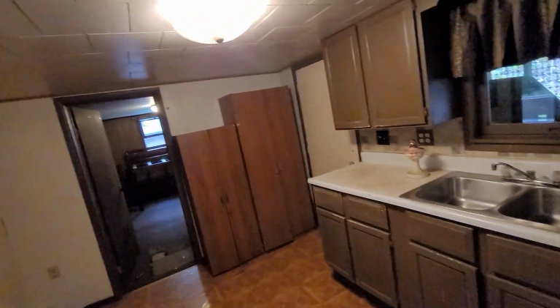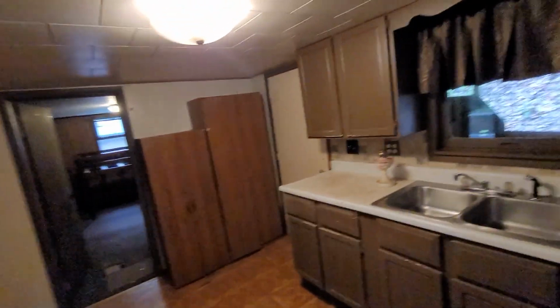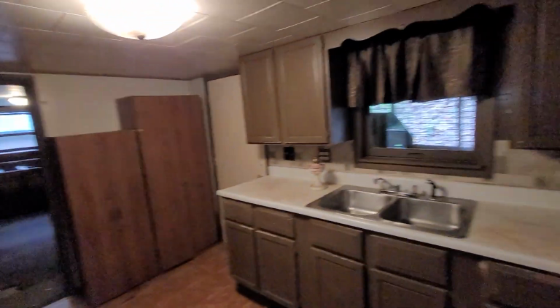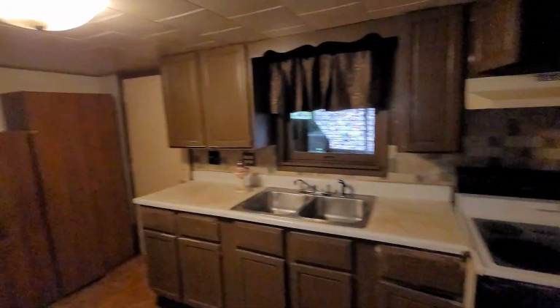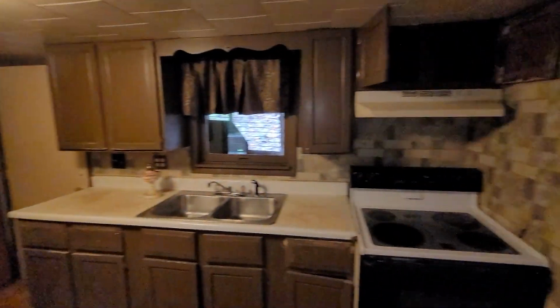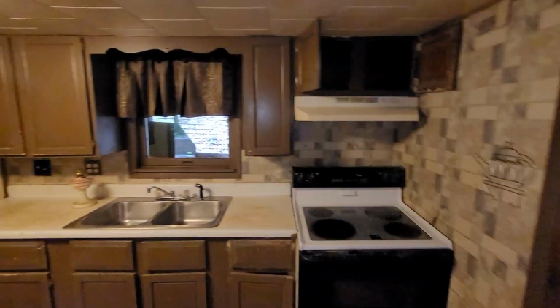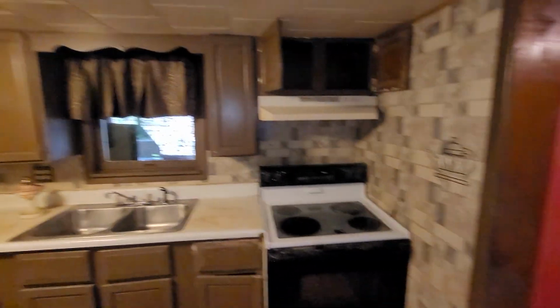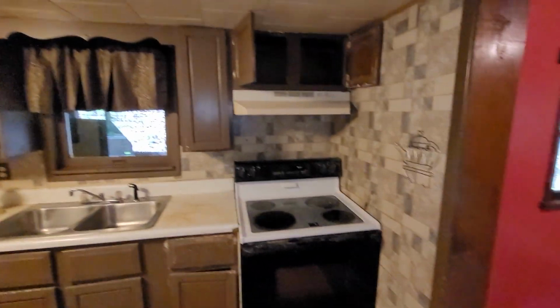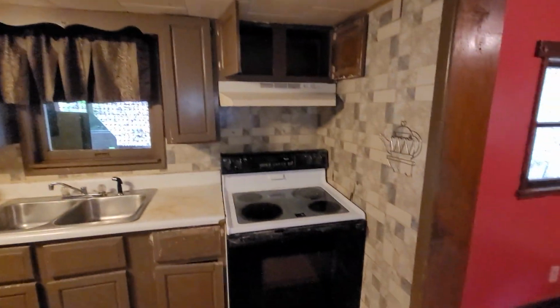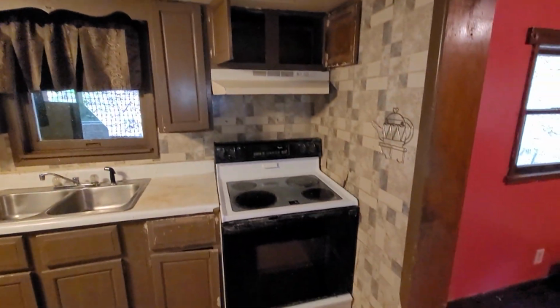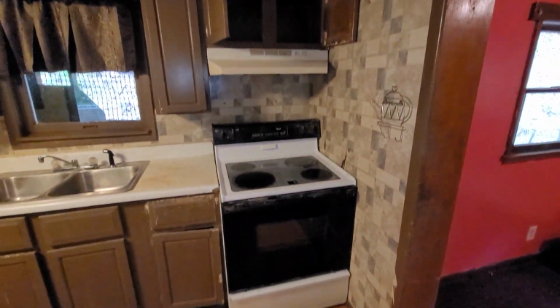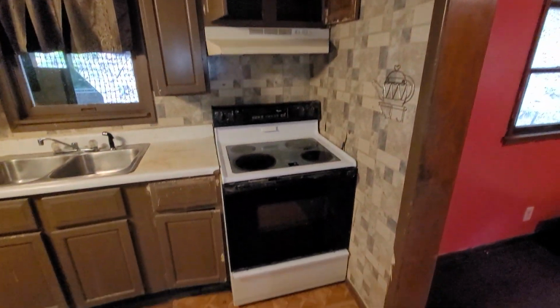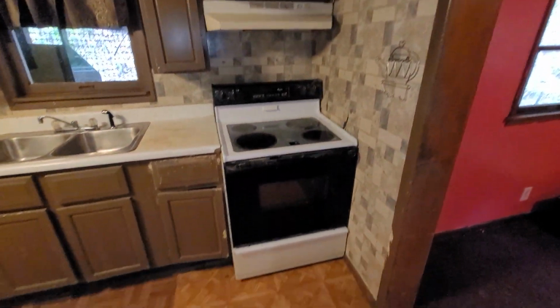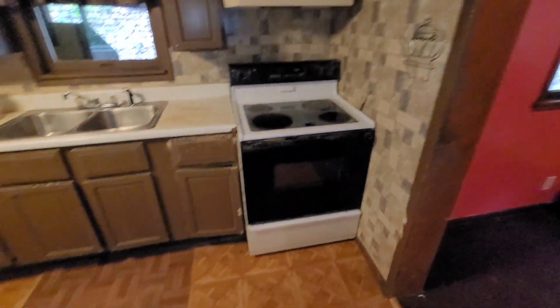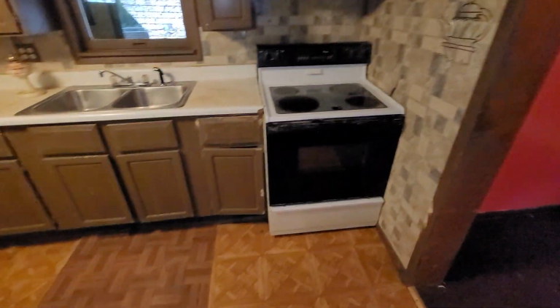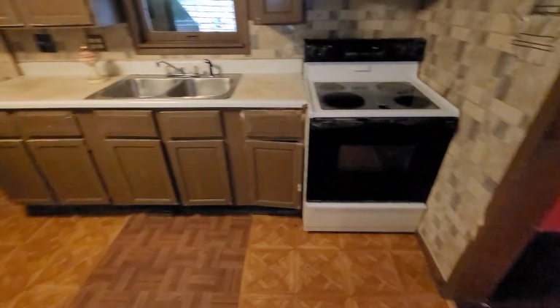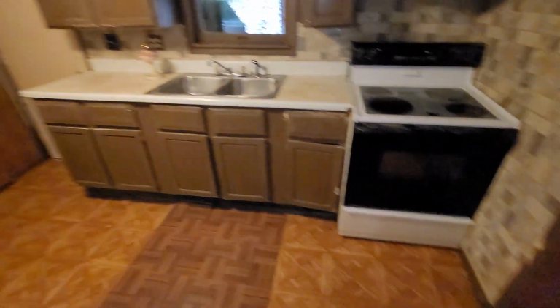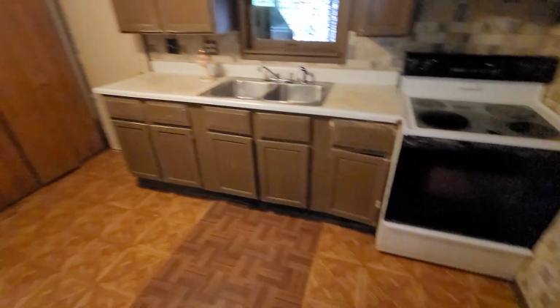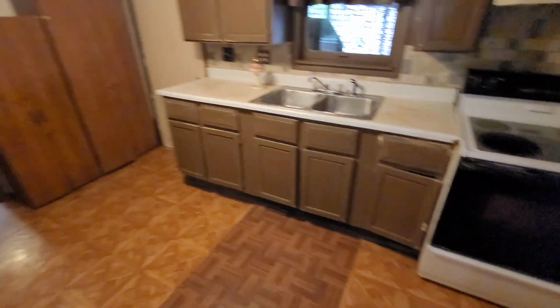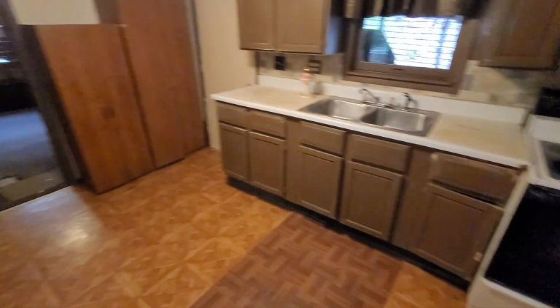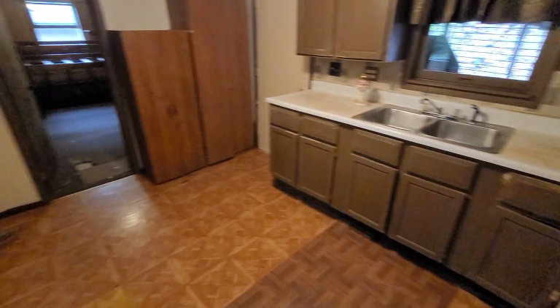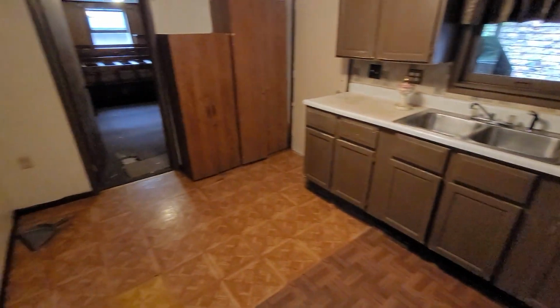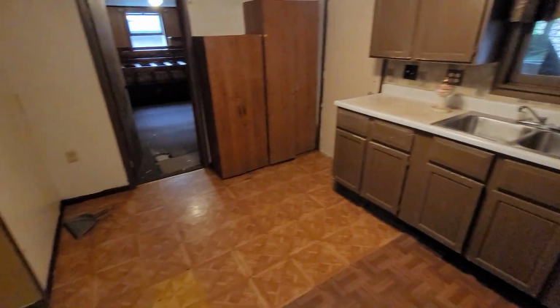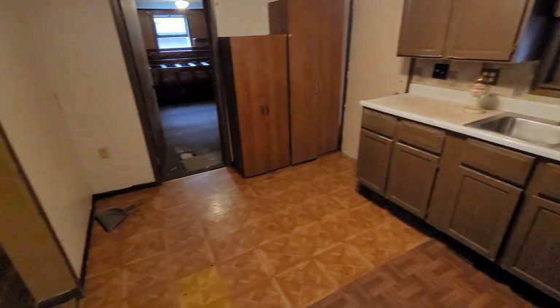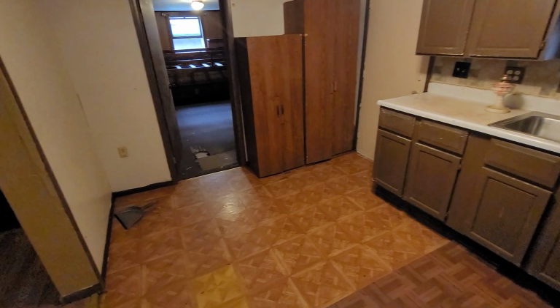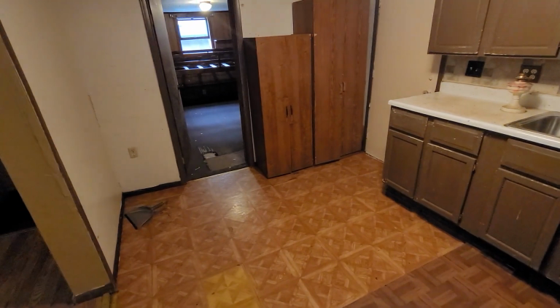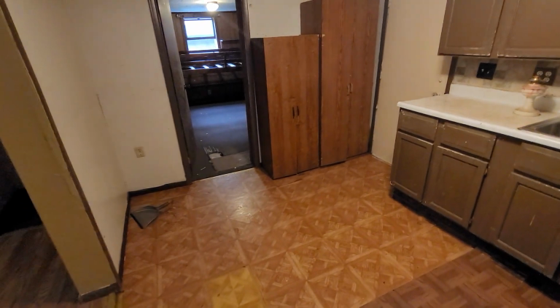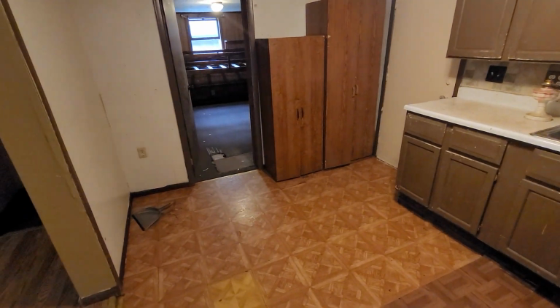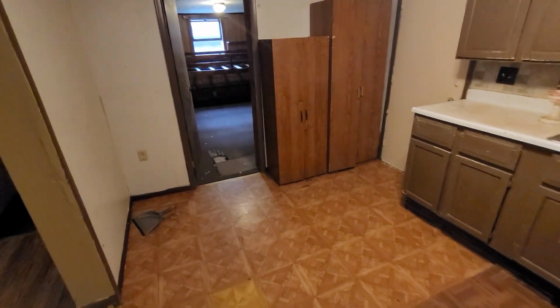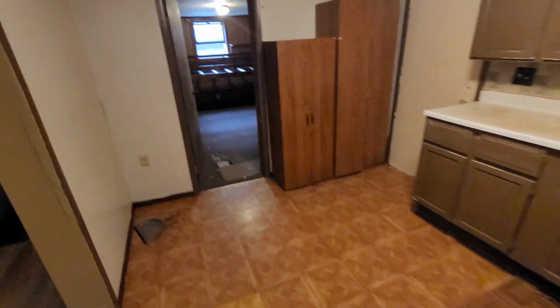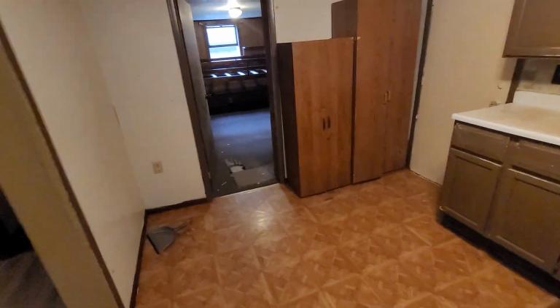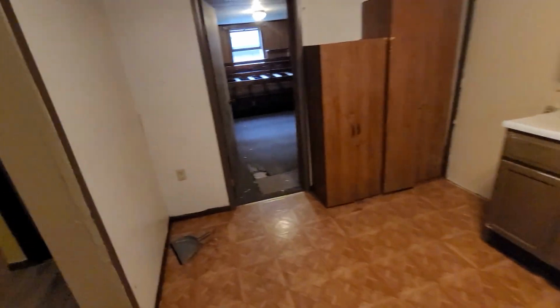Here's your kitchen. That could probably be updated.